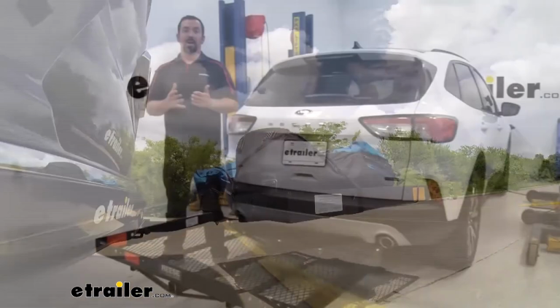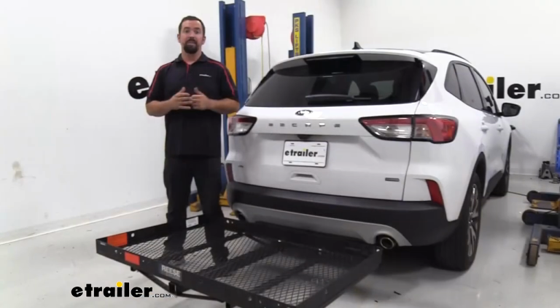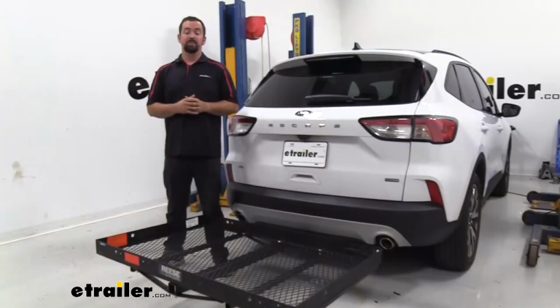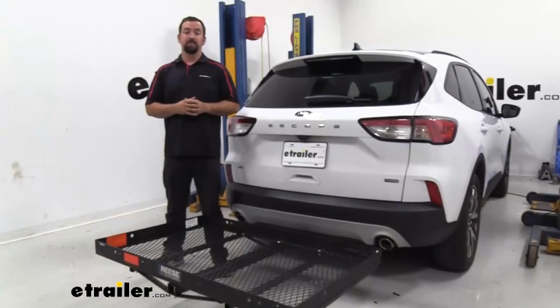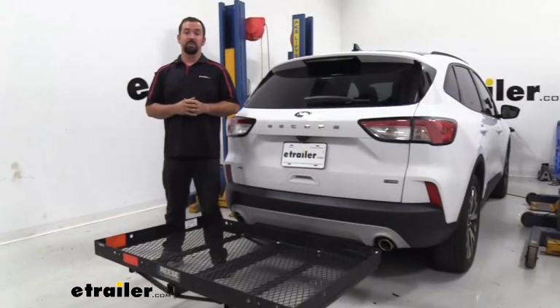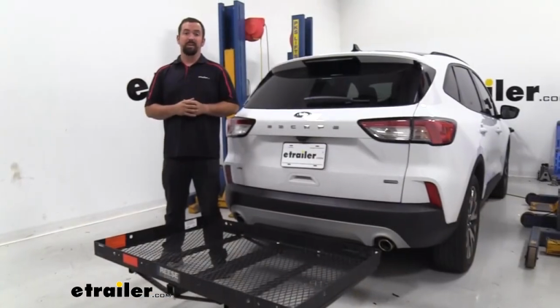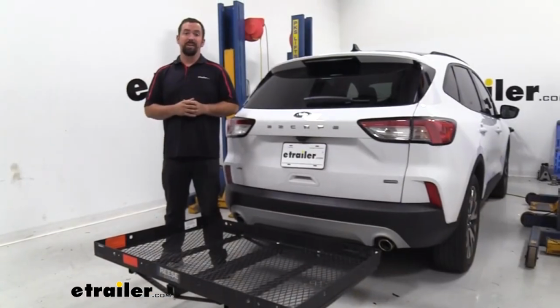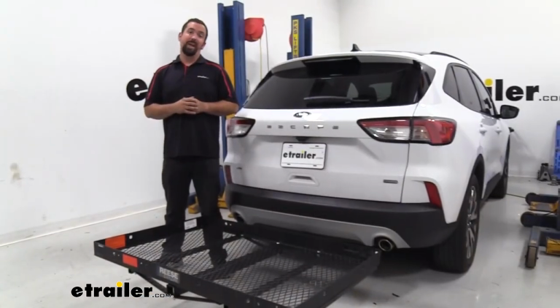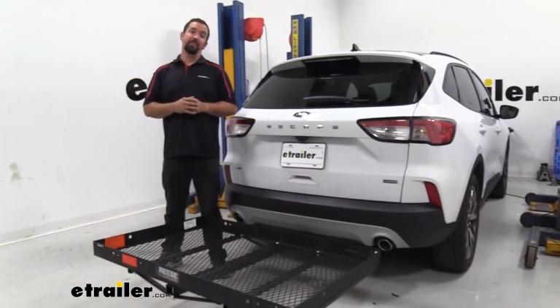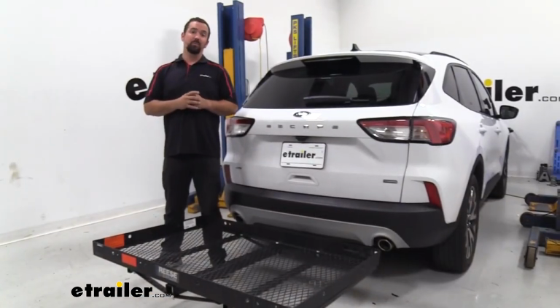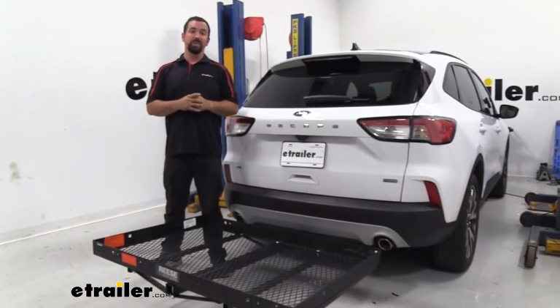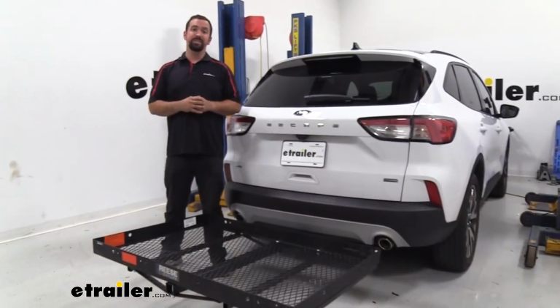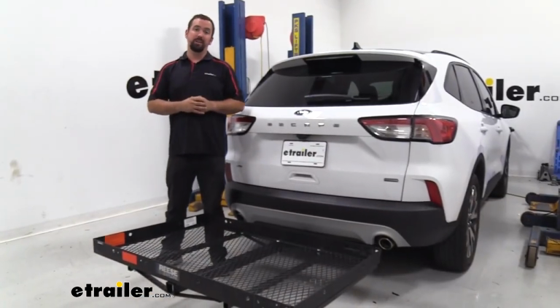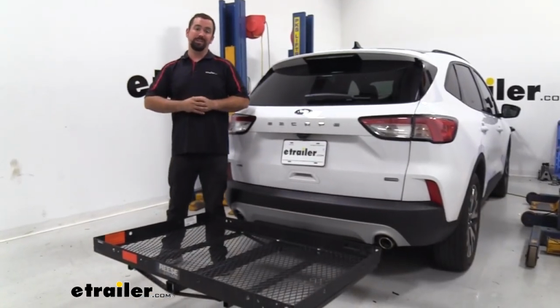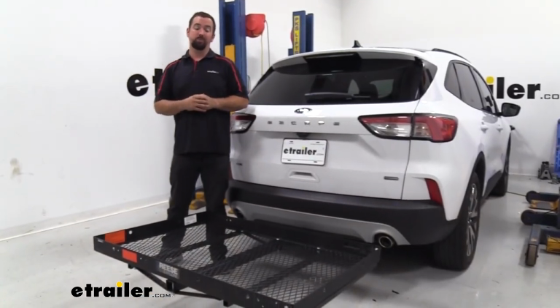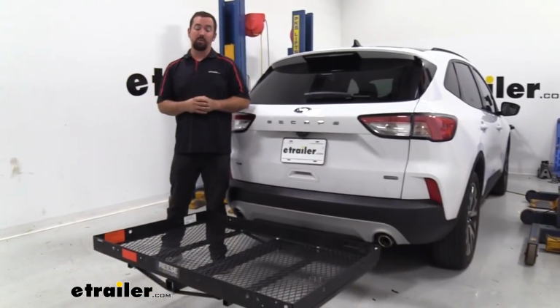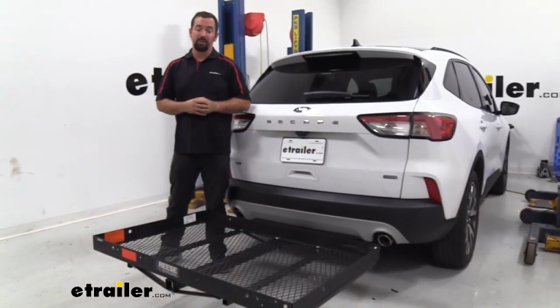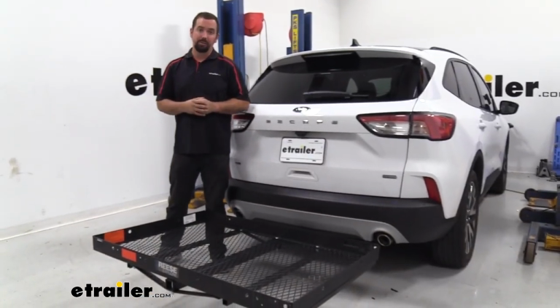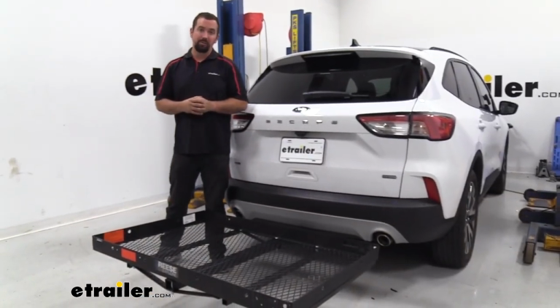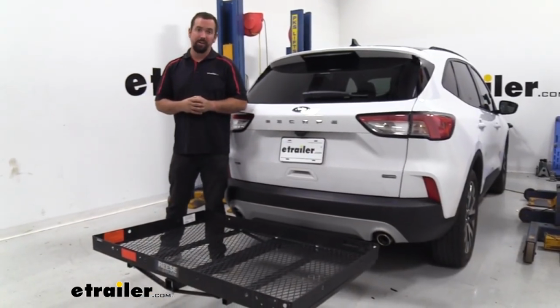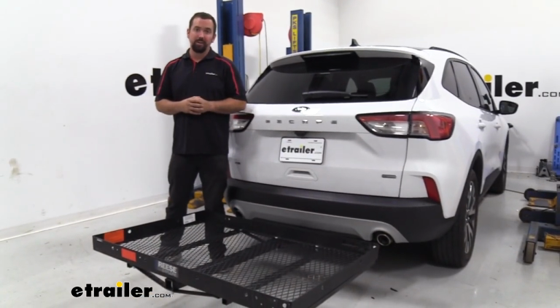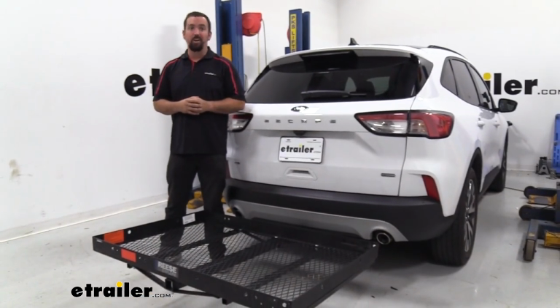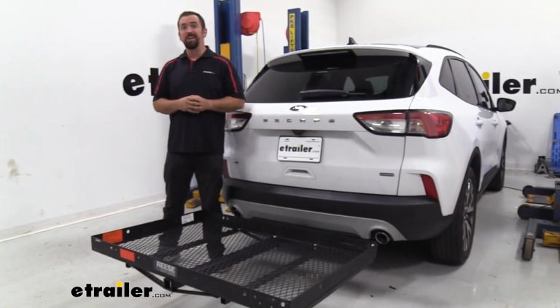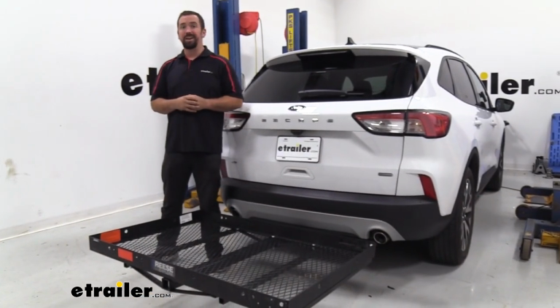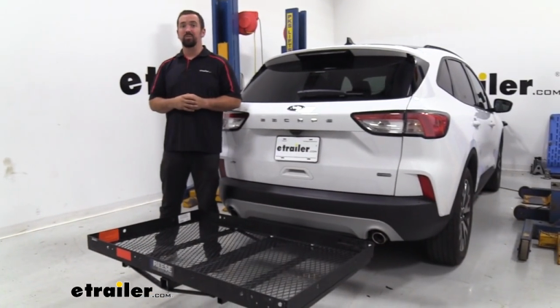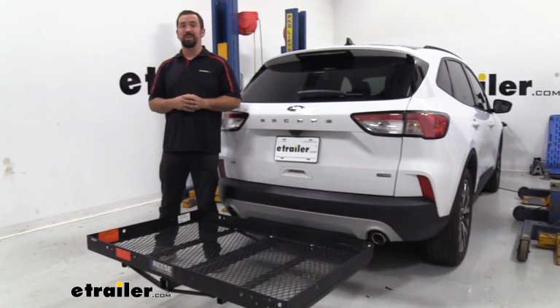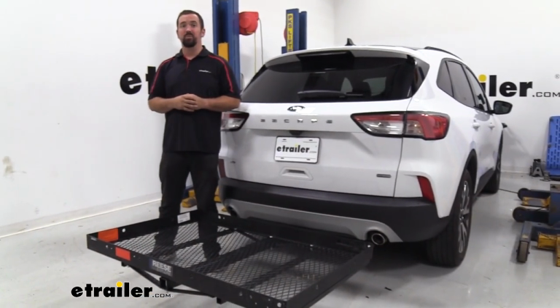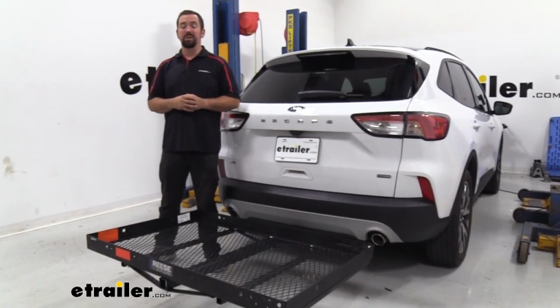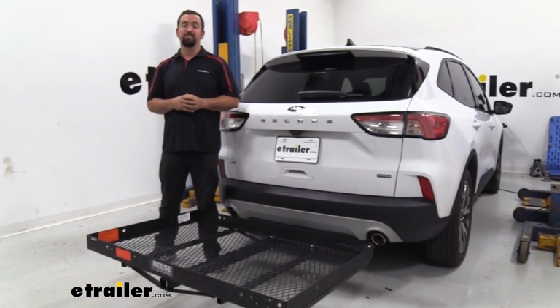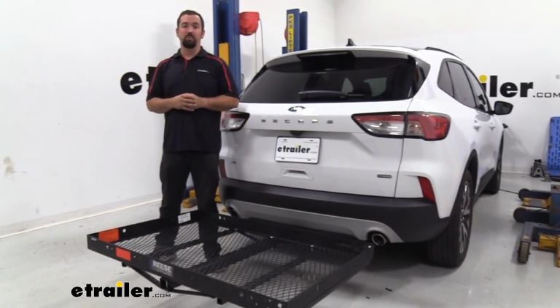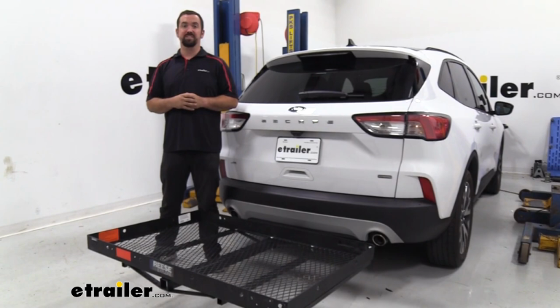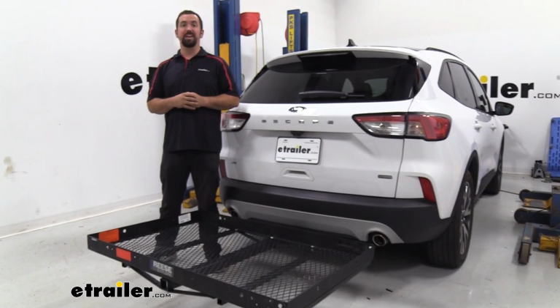And that was a look at the Reese Explorer cargo carrier on a 2020 Ford Escape.